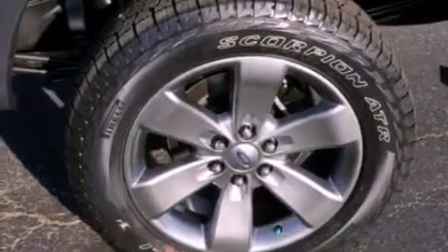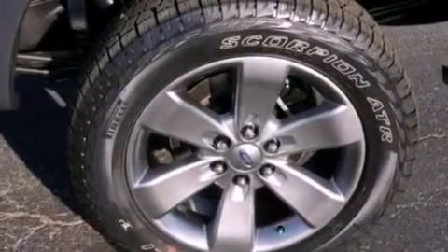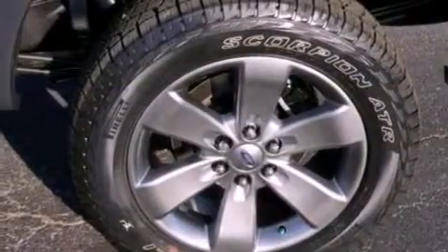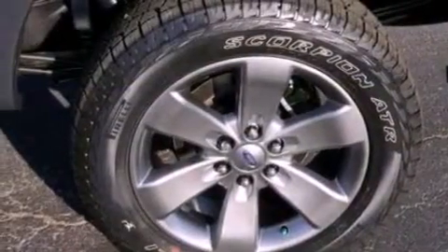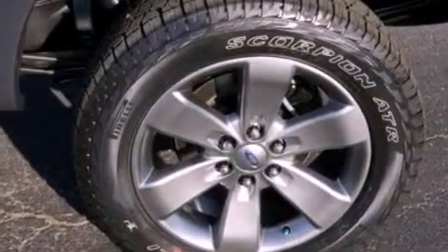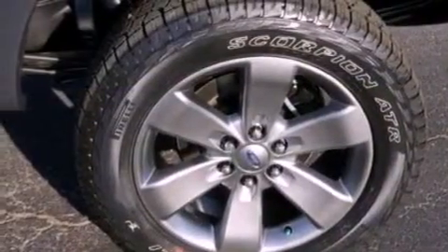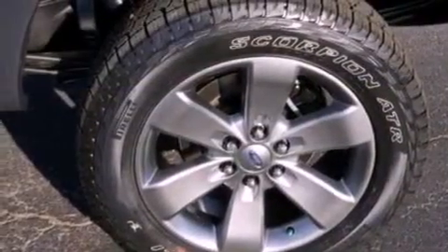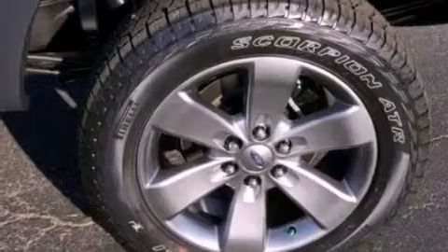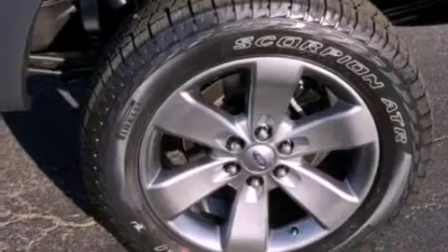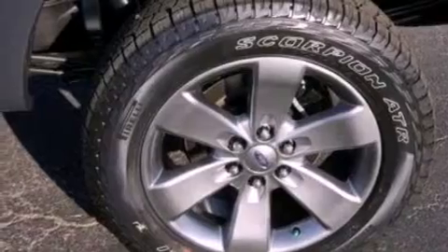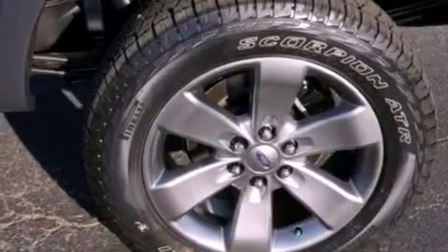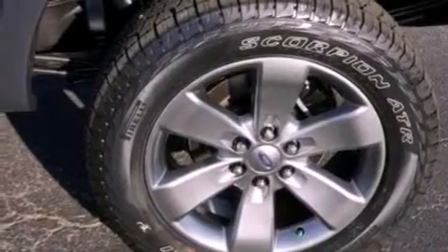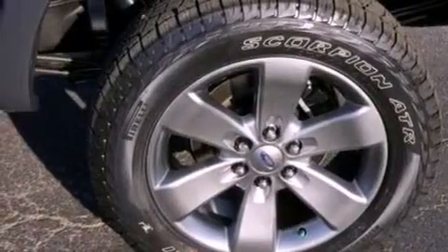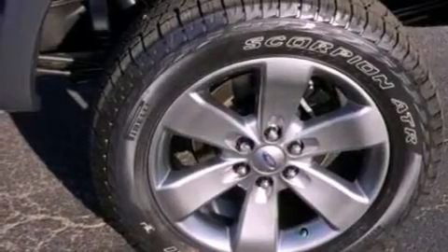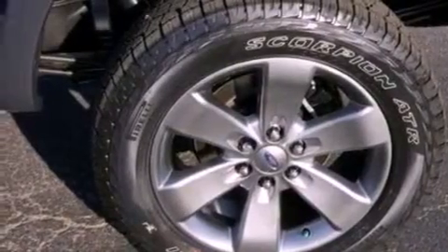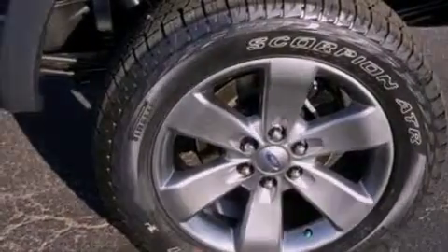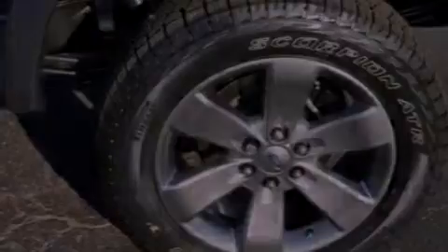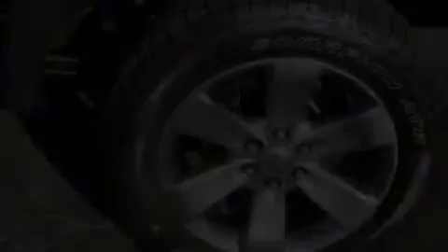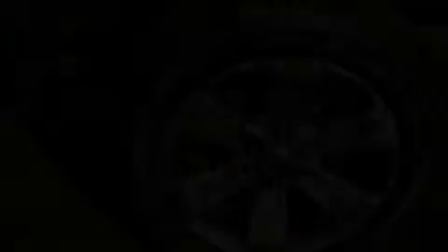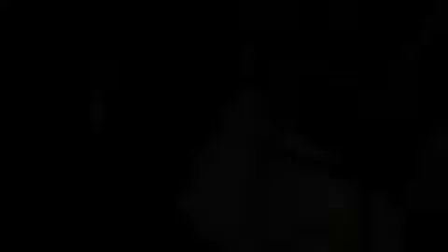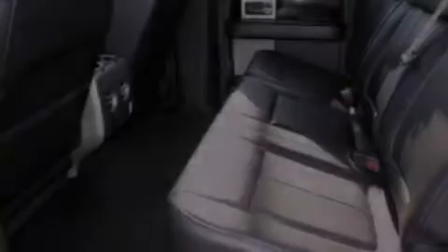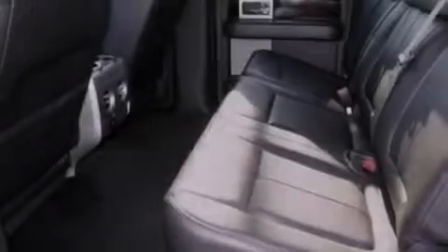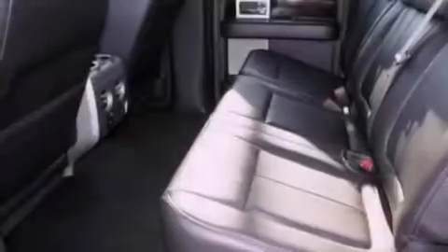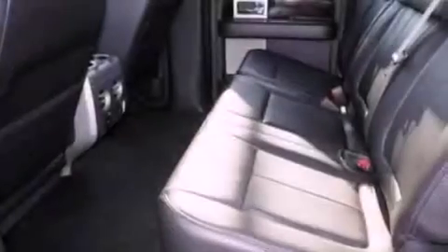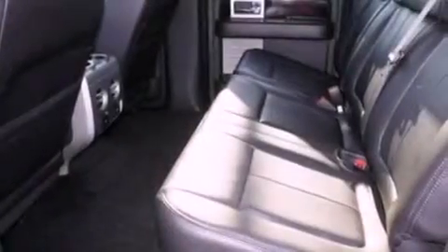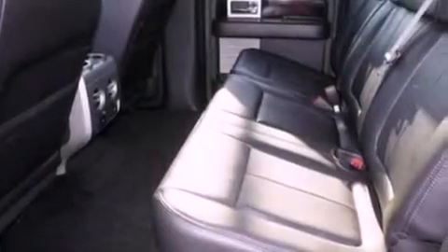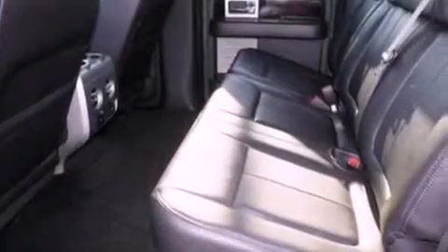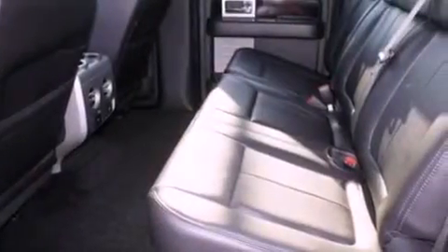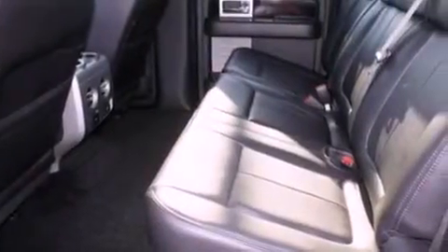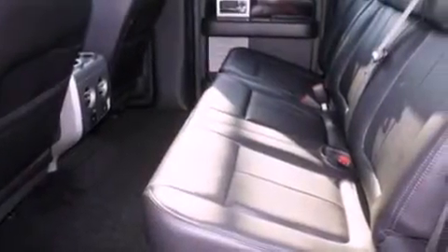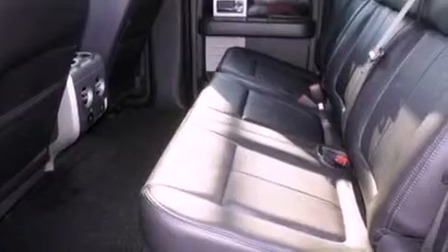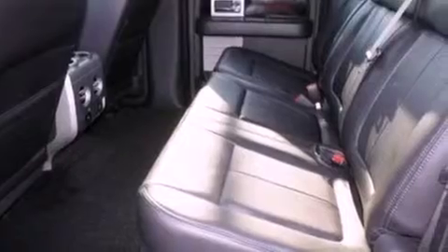Additional features include 12-volt power outlets, a full-size spare tire, an anti-lock braking system, a folding rear seat, and air conditioning.